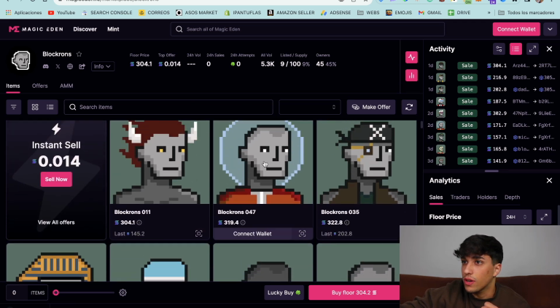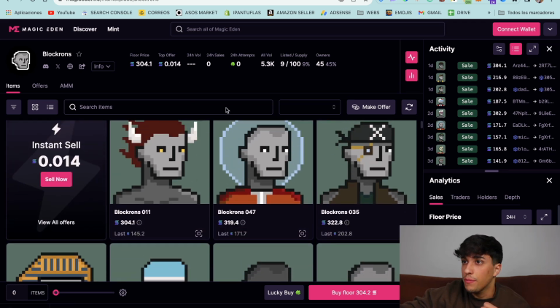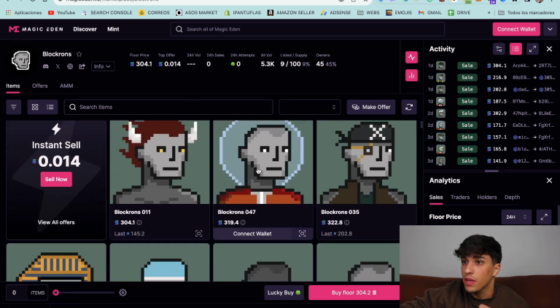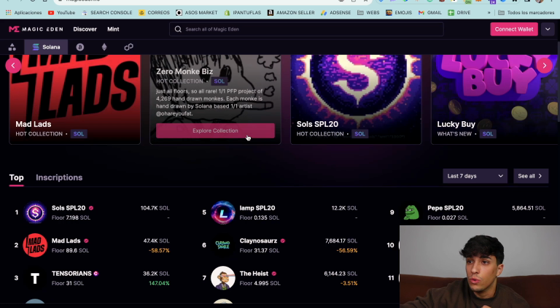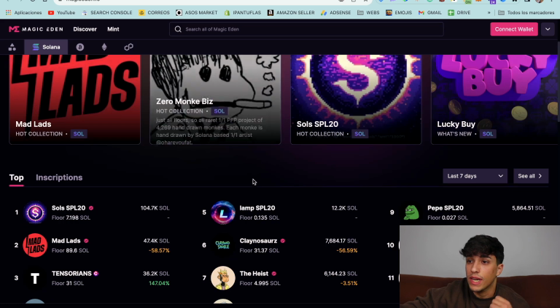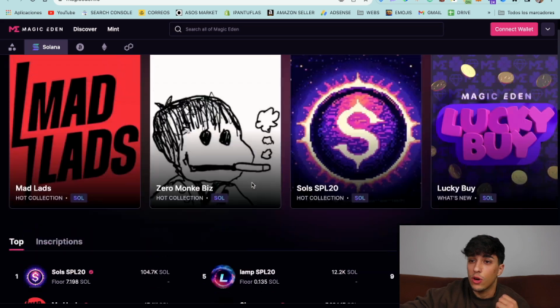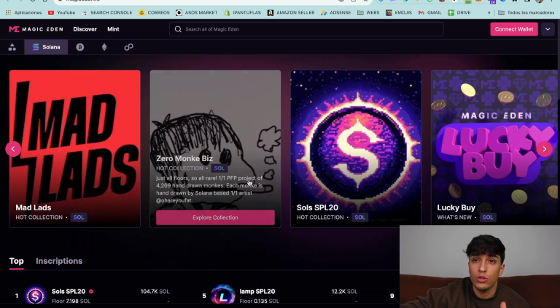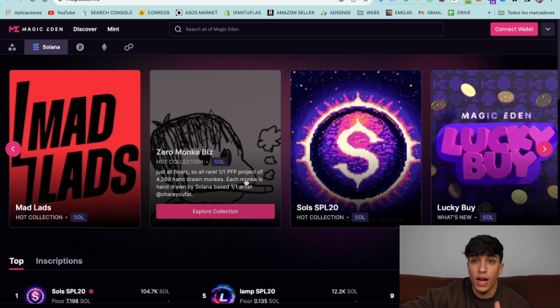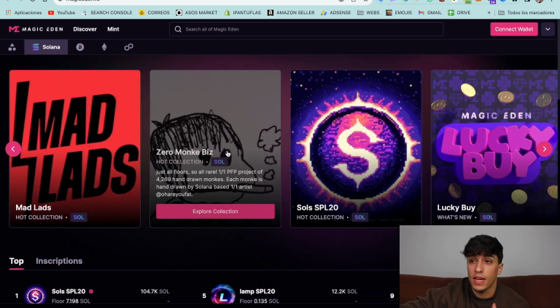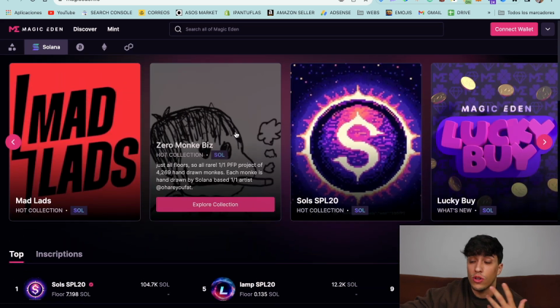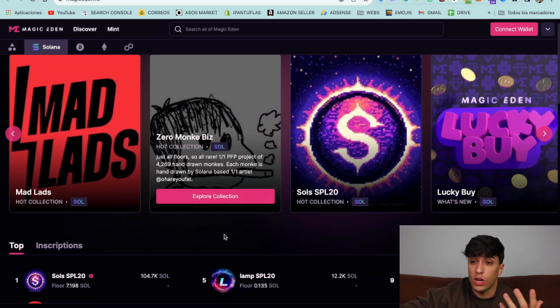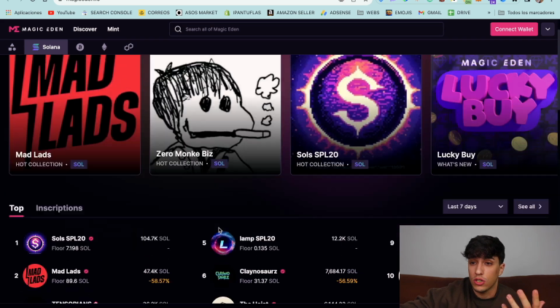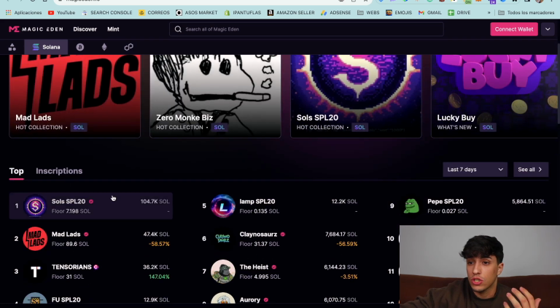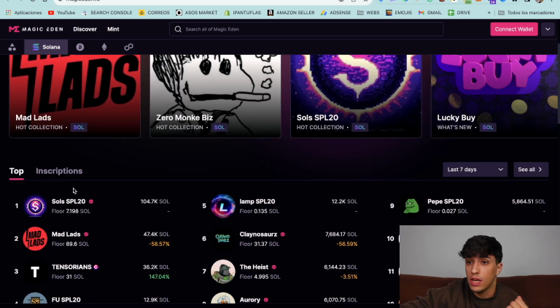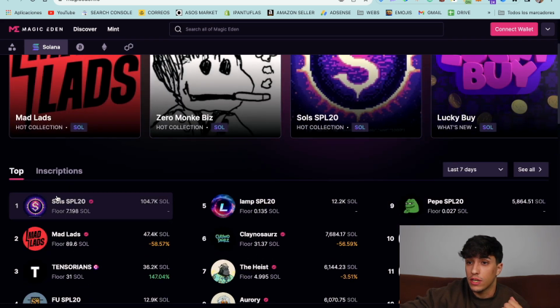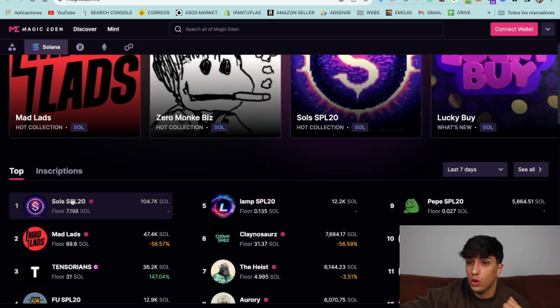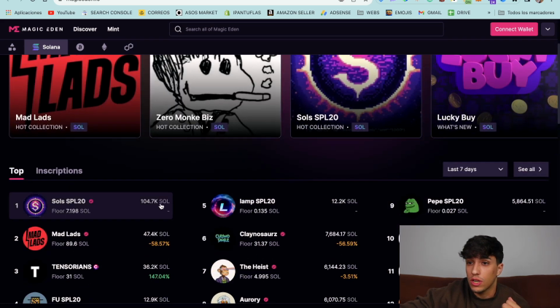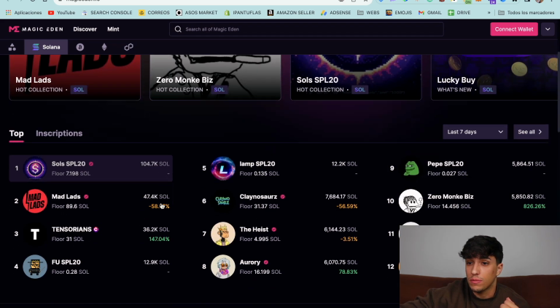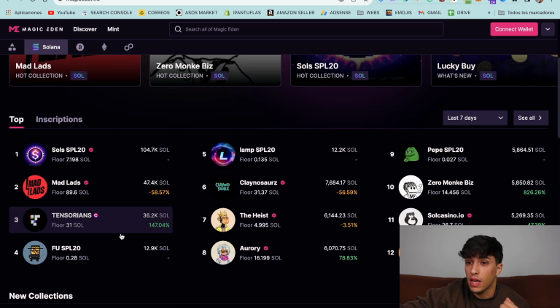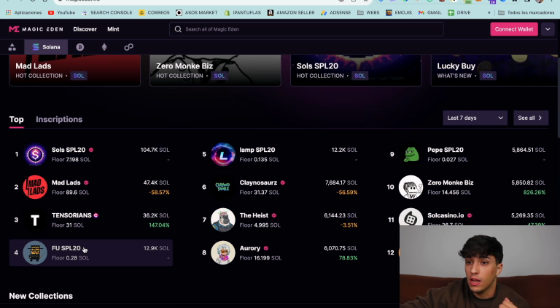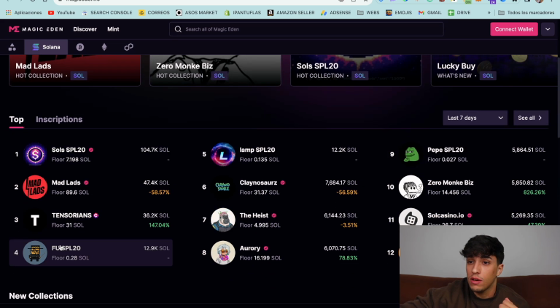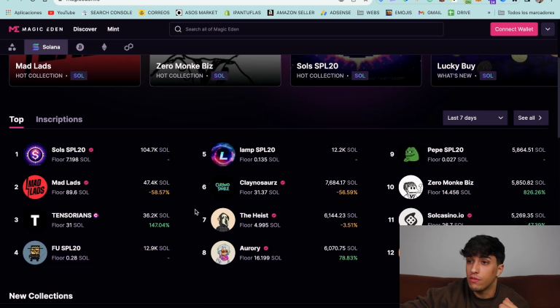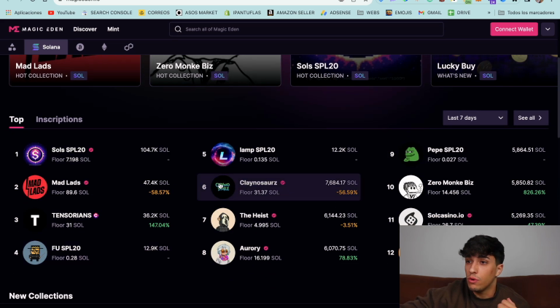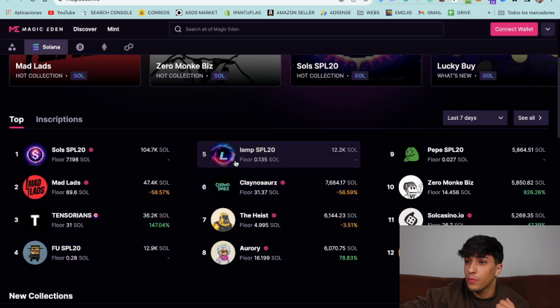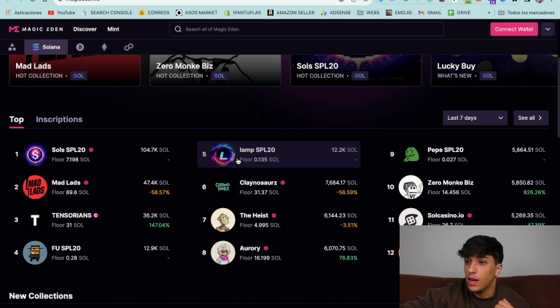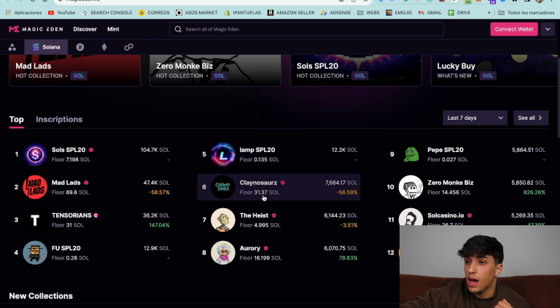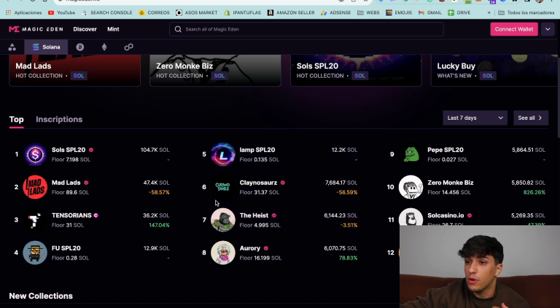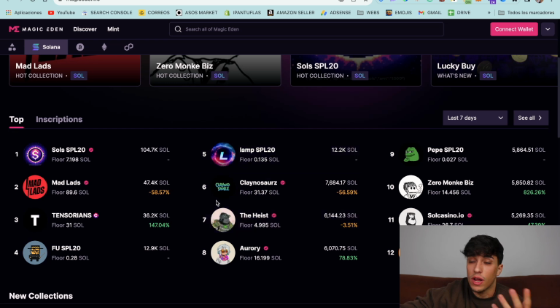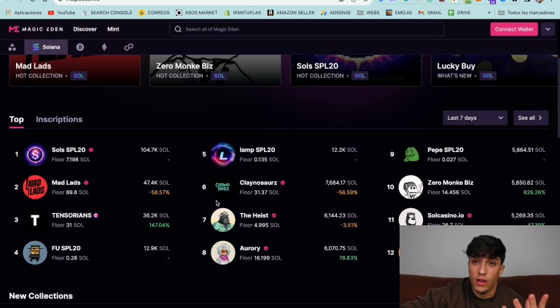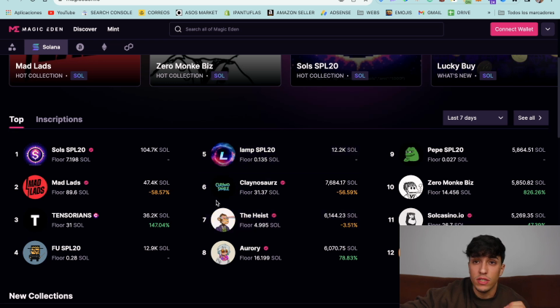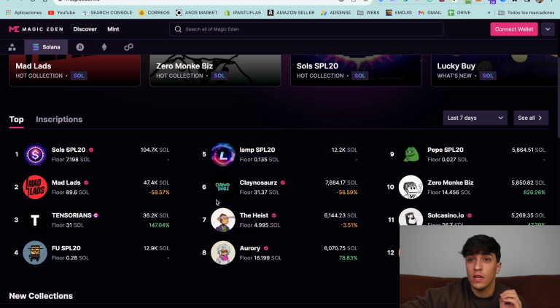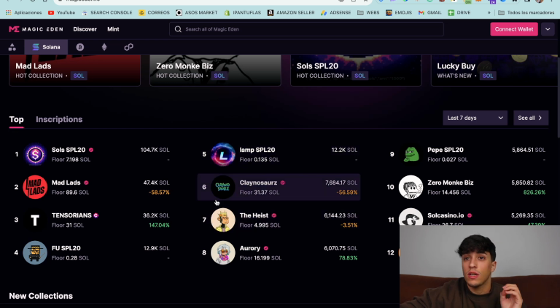We can also highlight other collections like Sol SPL, Foo, Lamp, or any others.